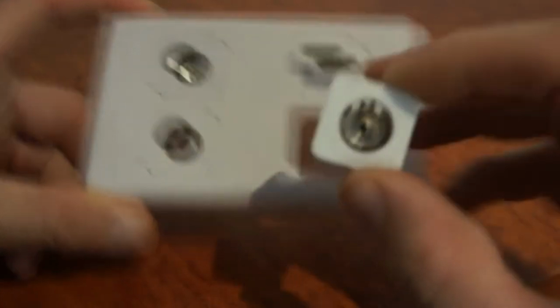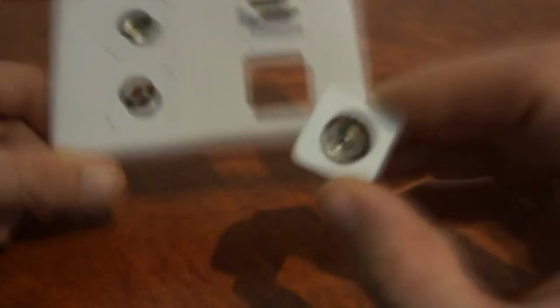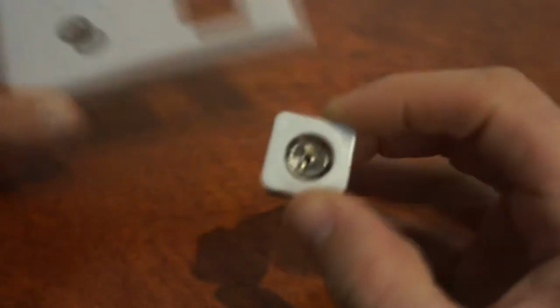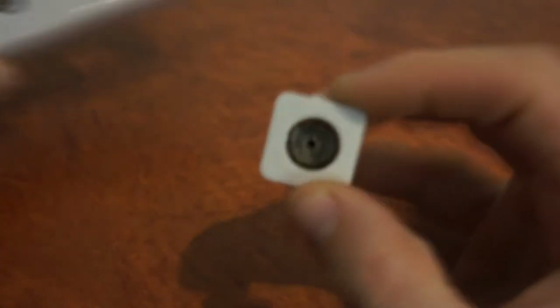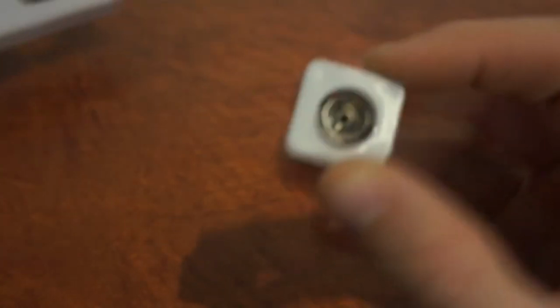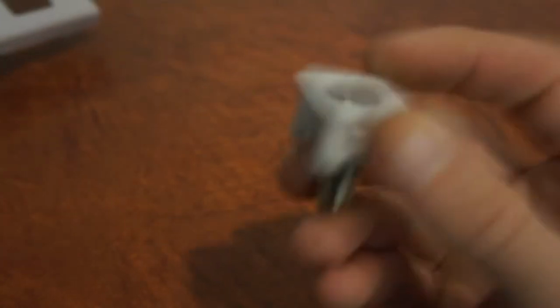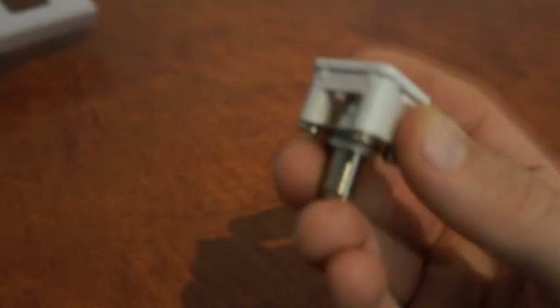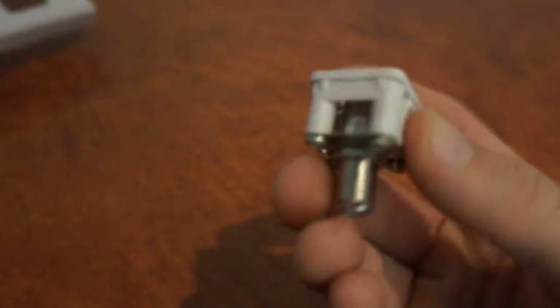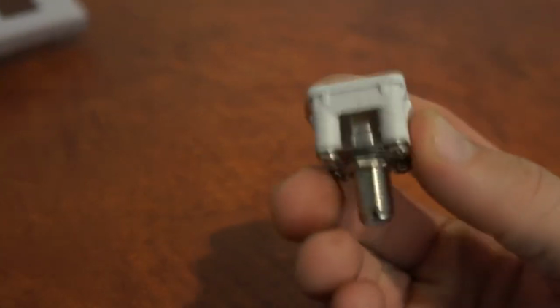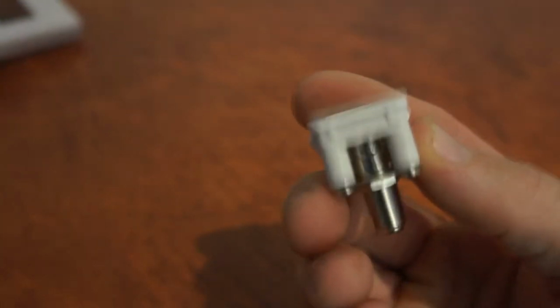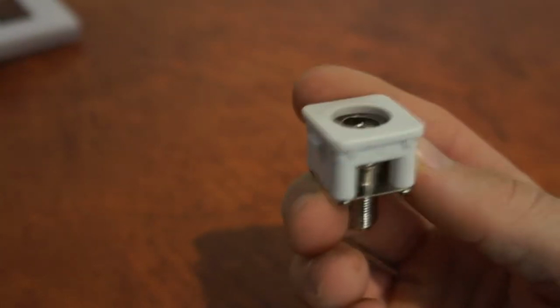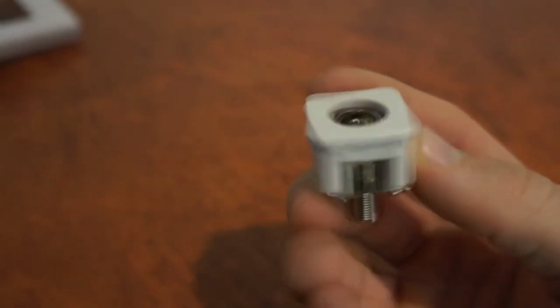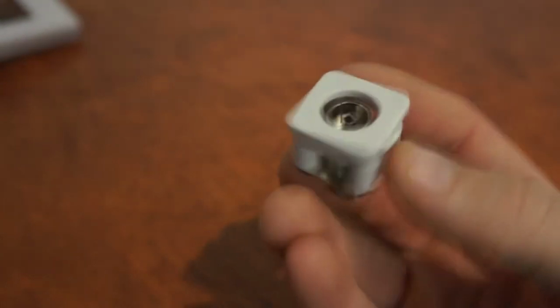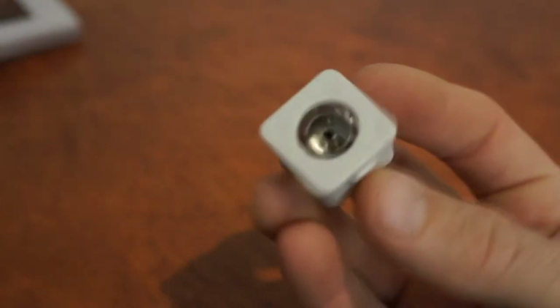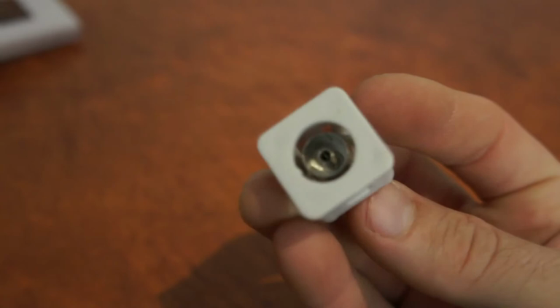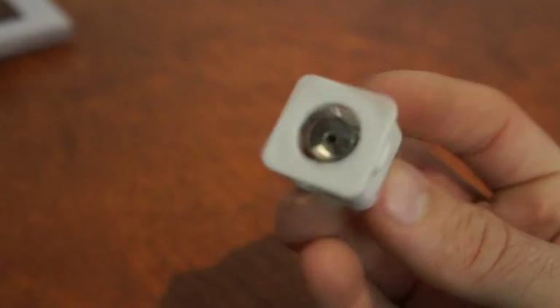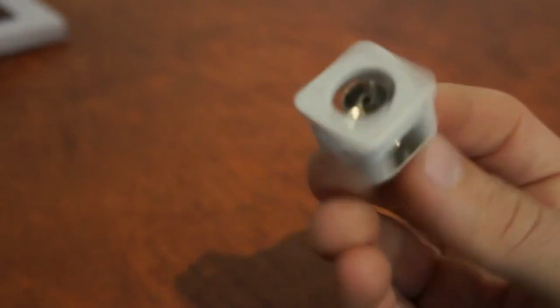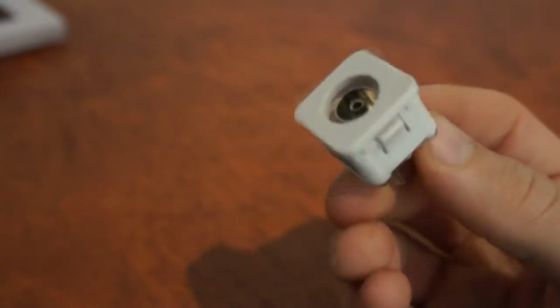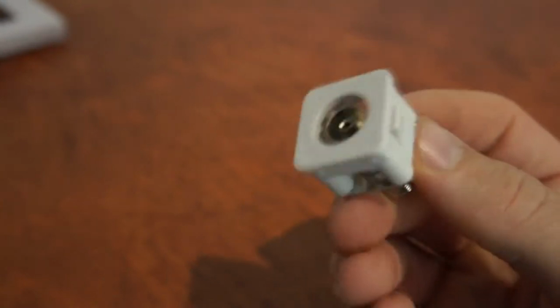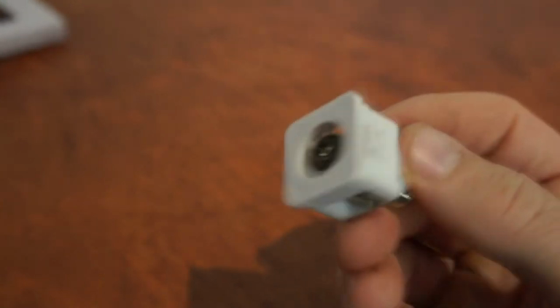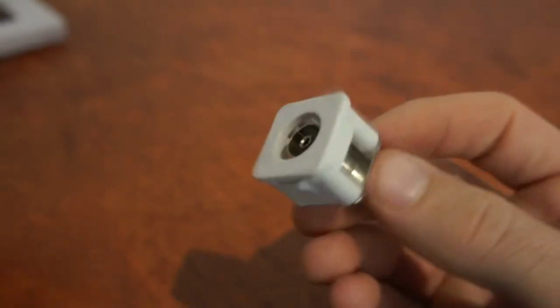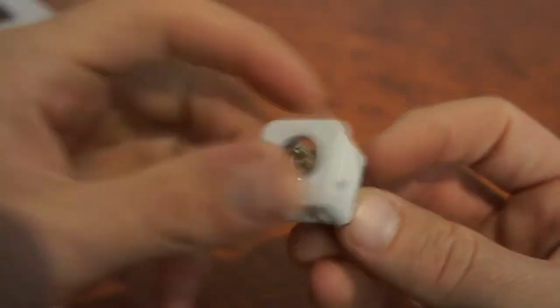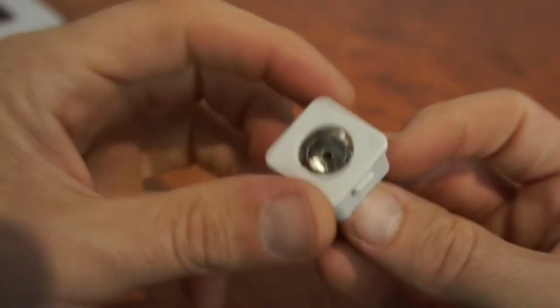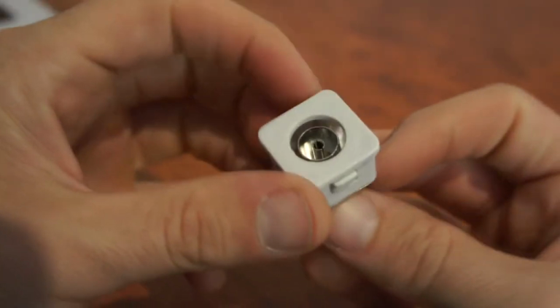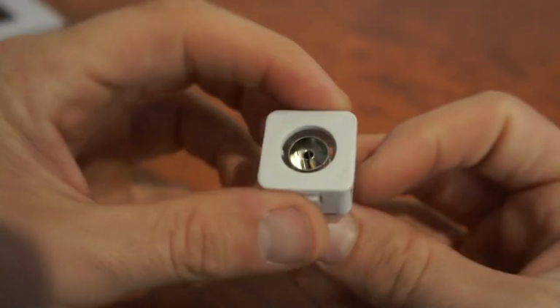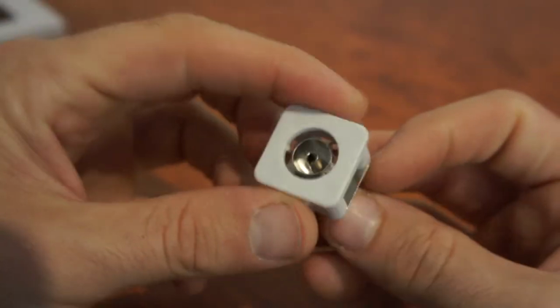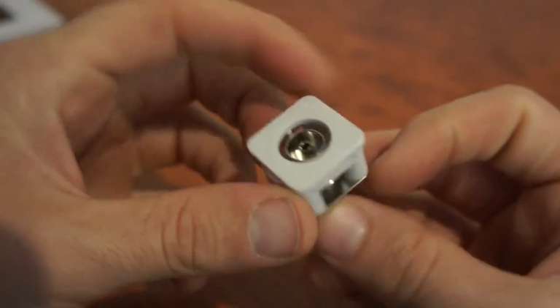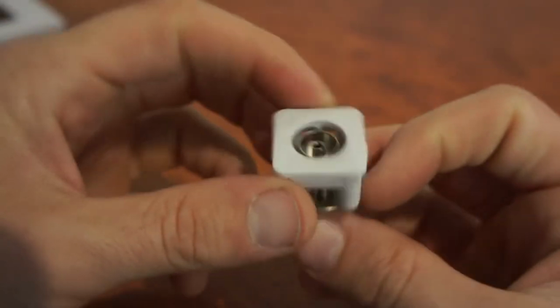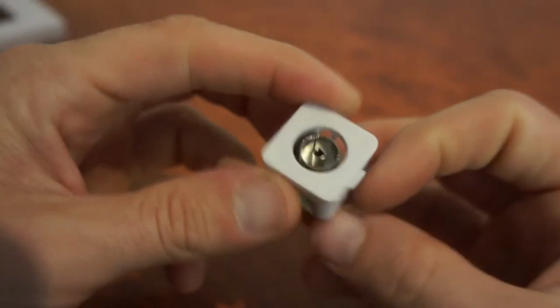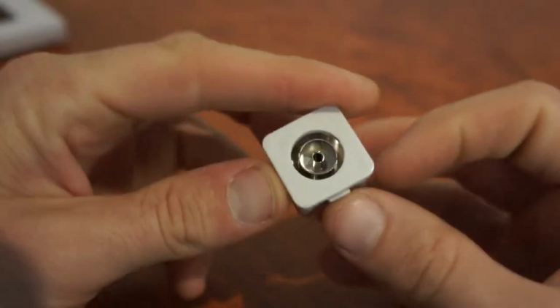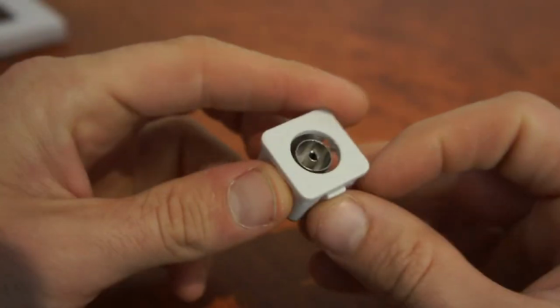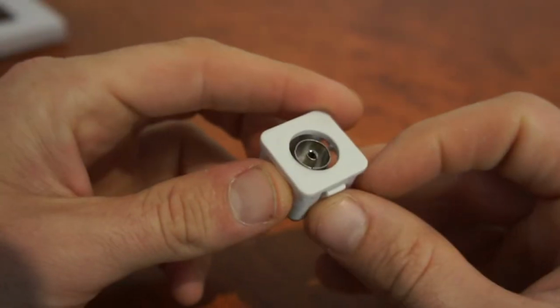This one is for free-to-air and digital TV — the basic antenna connection.